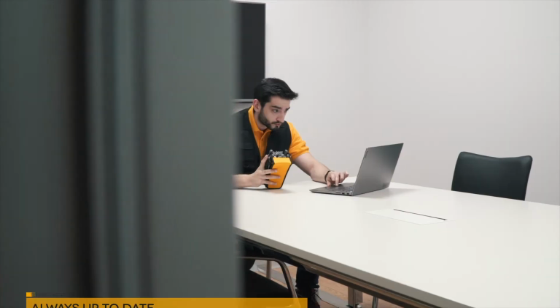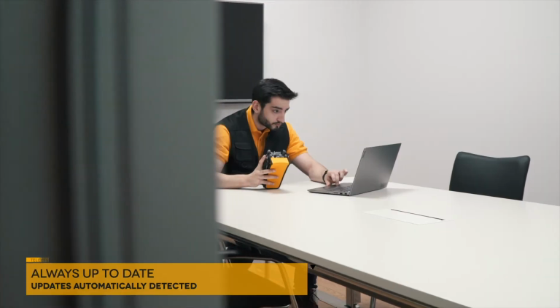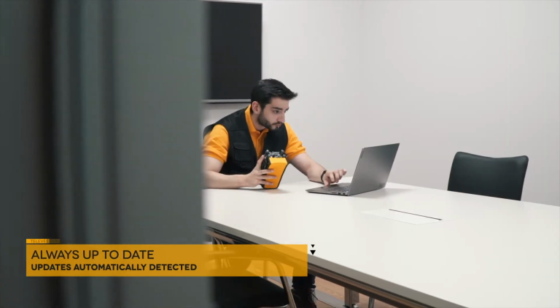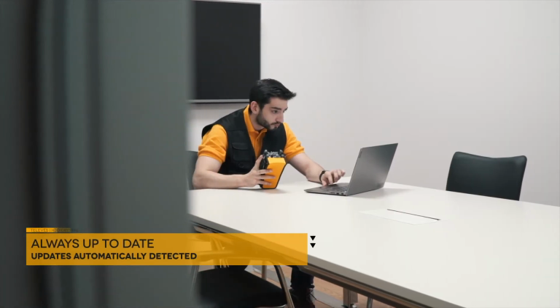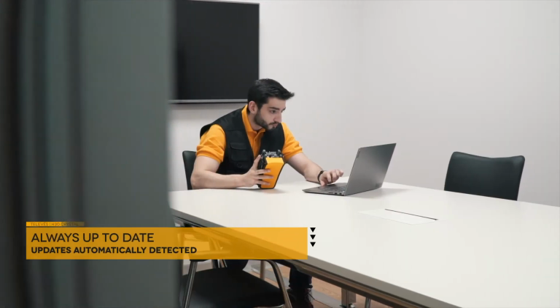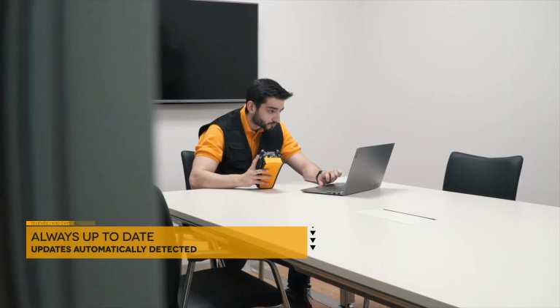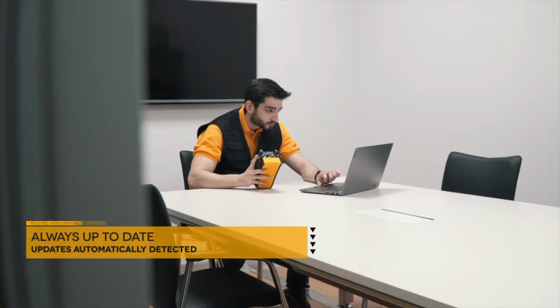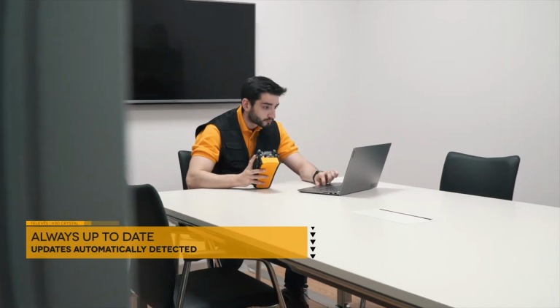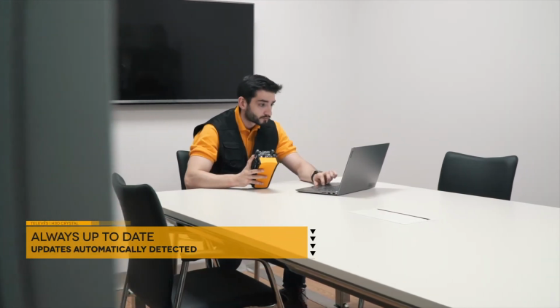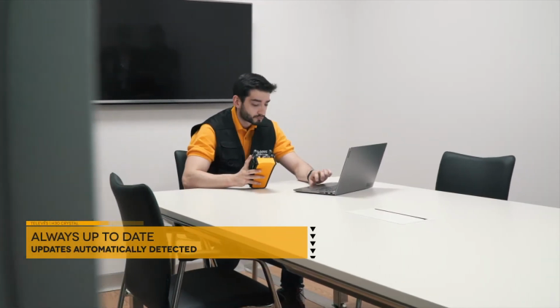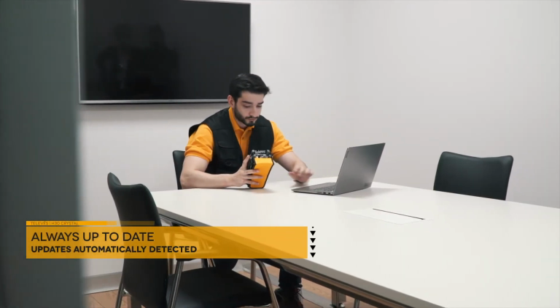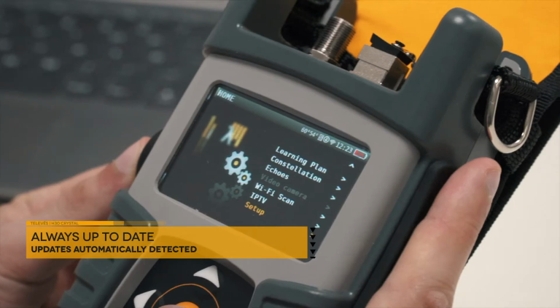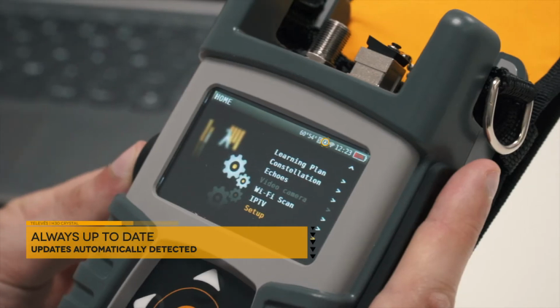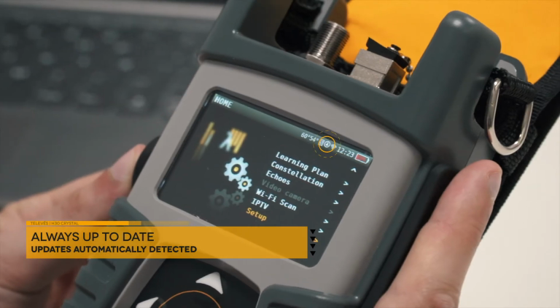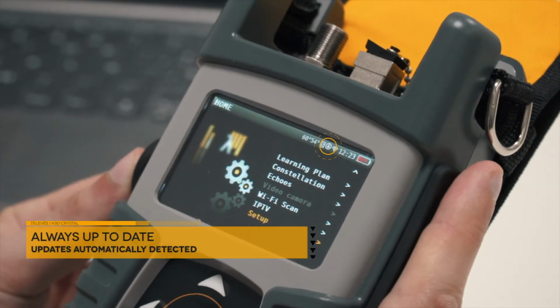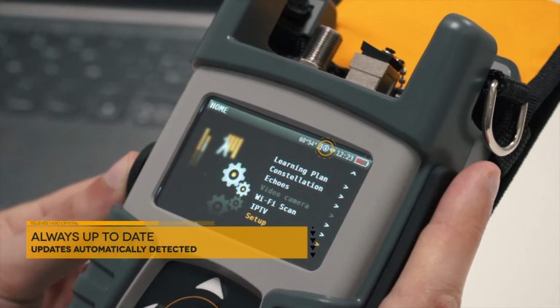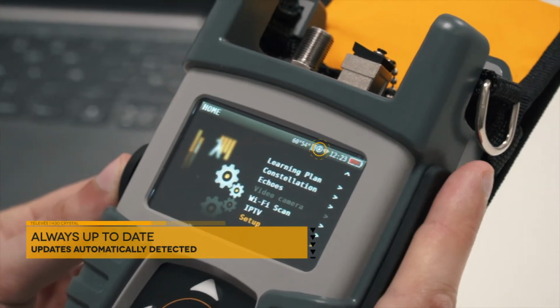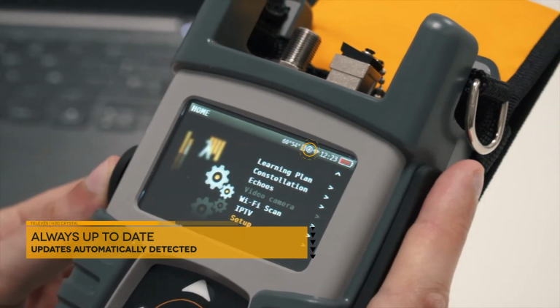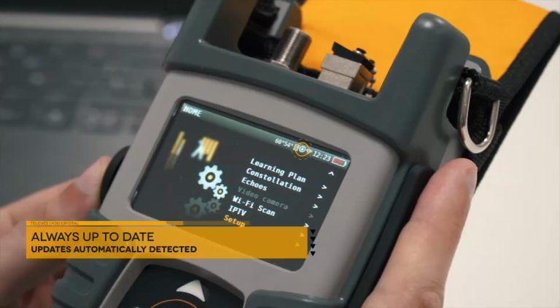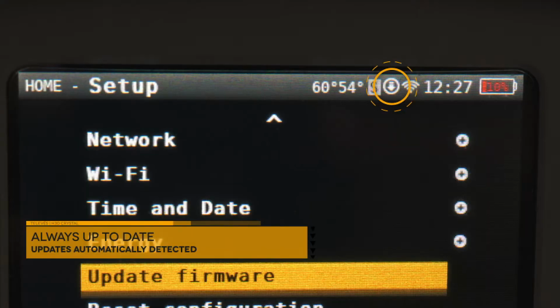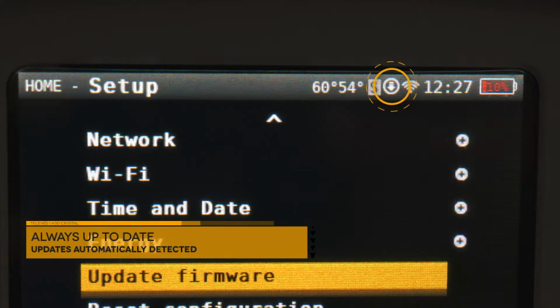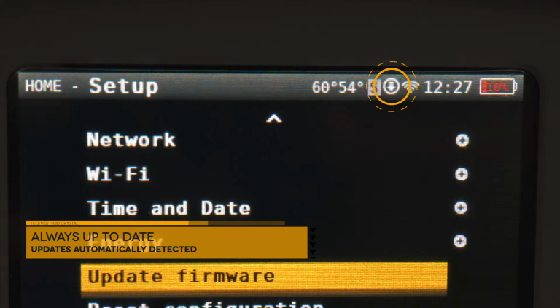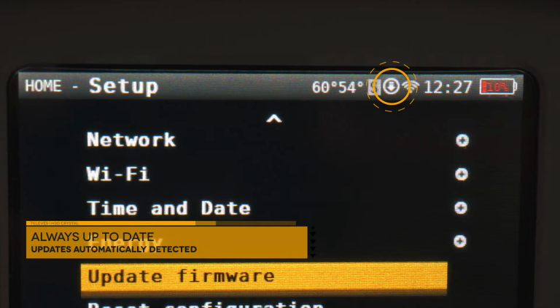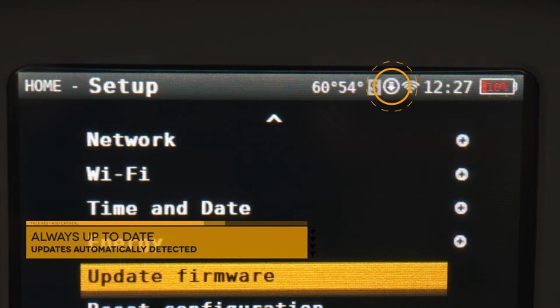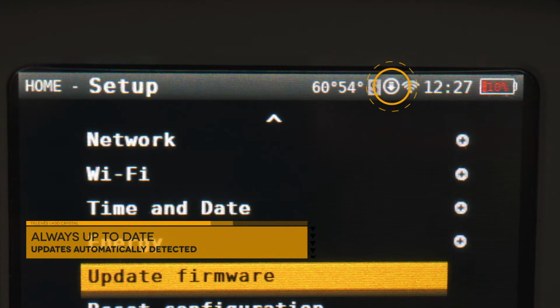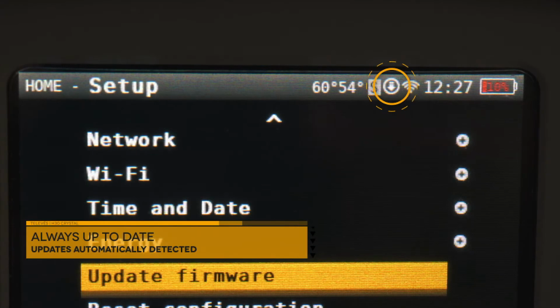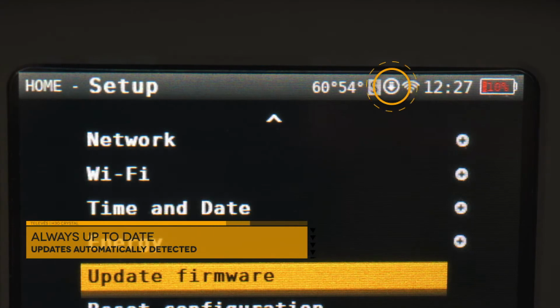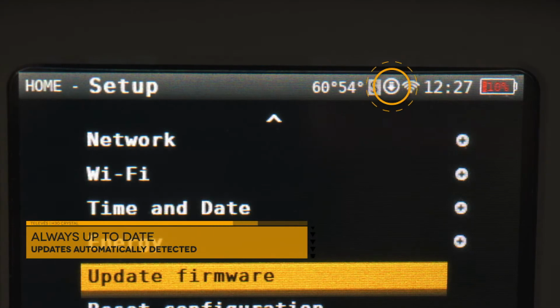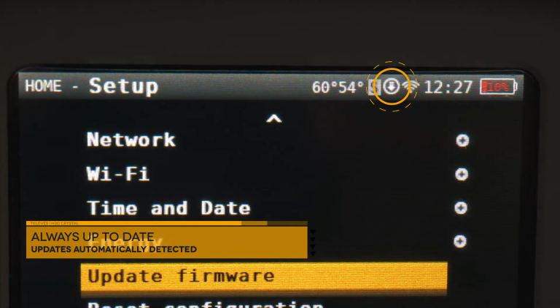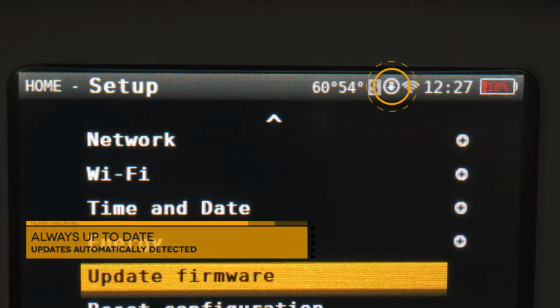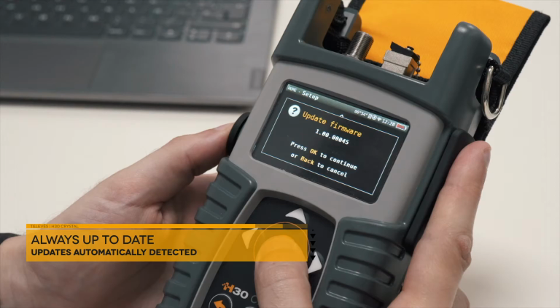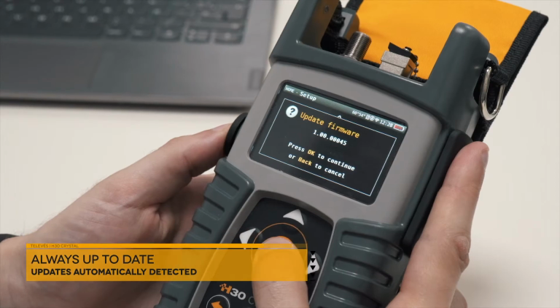H30 Crystal will always be on the cutting edge as it automatically detects software updates every time it connects to the internet.